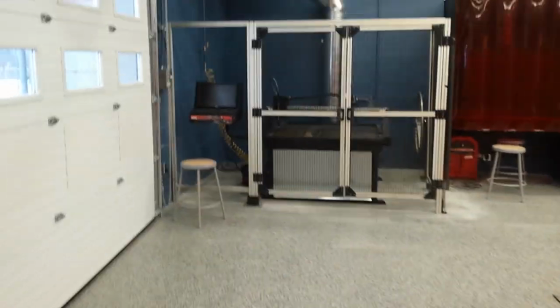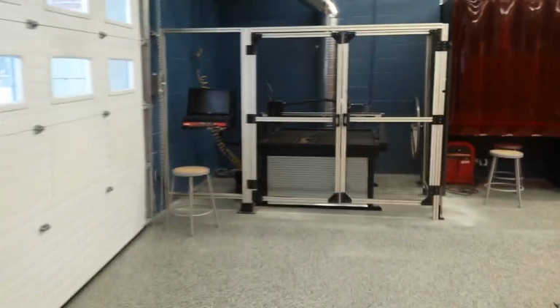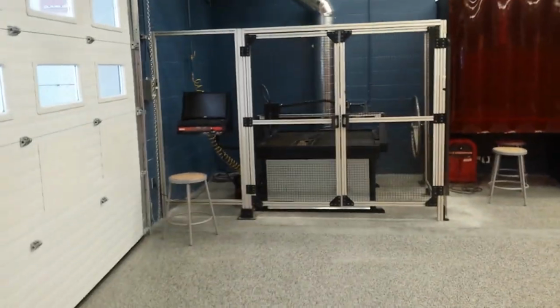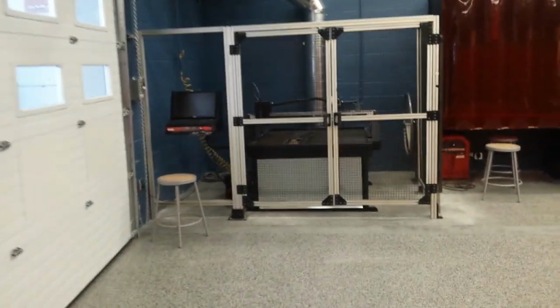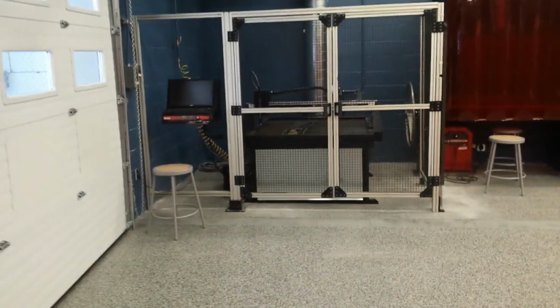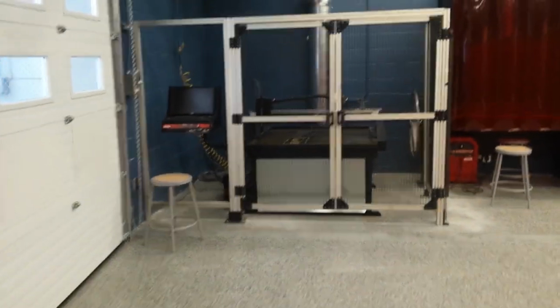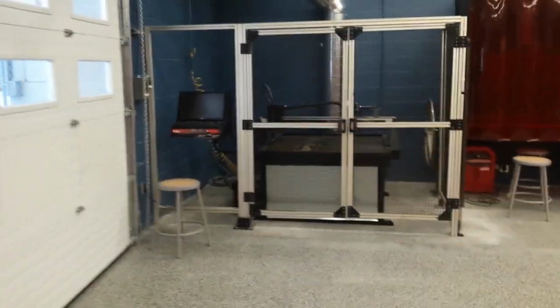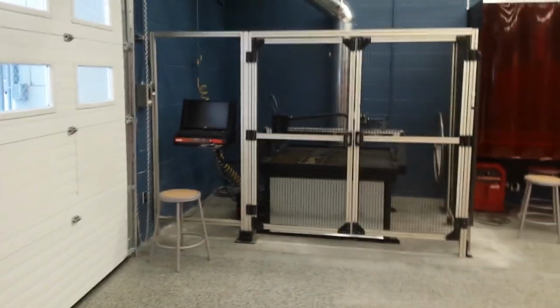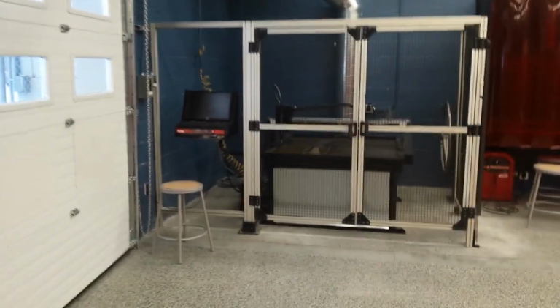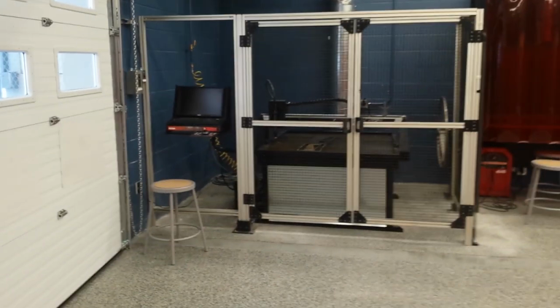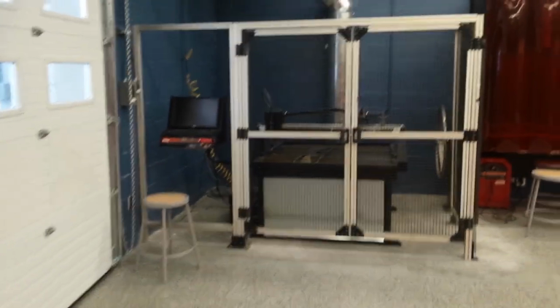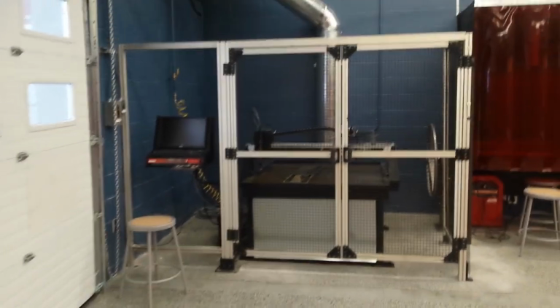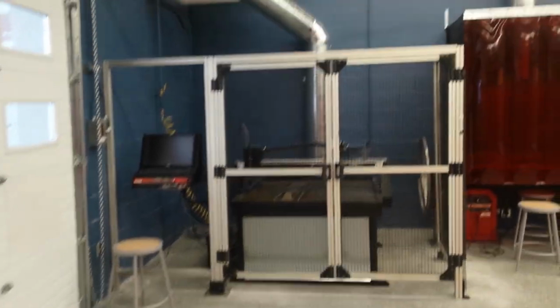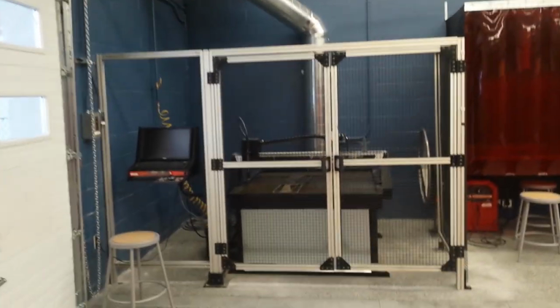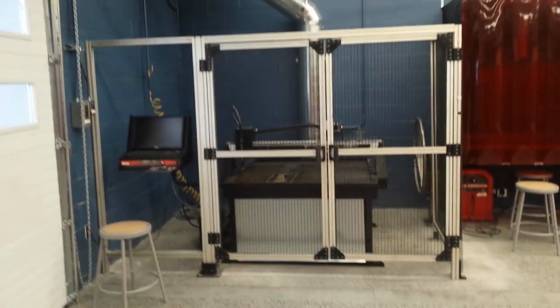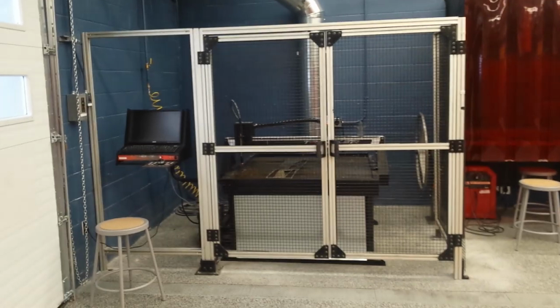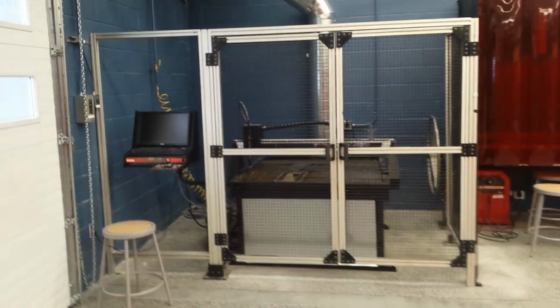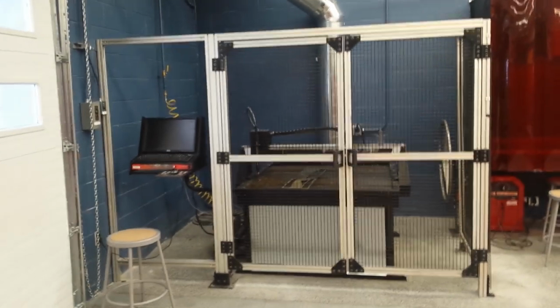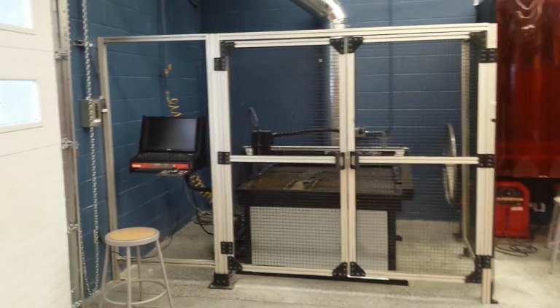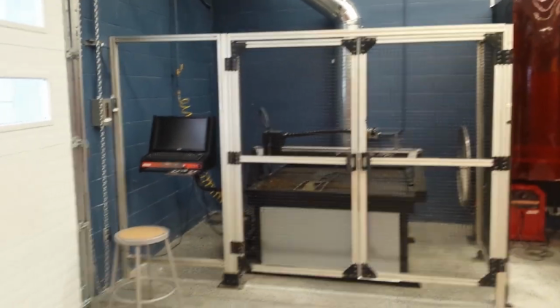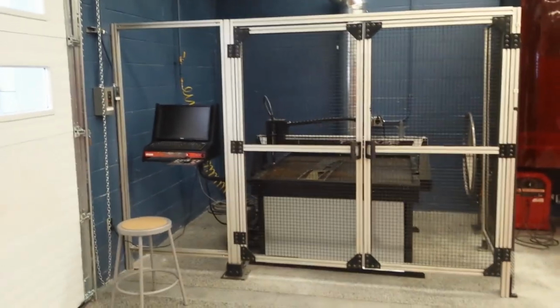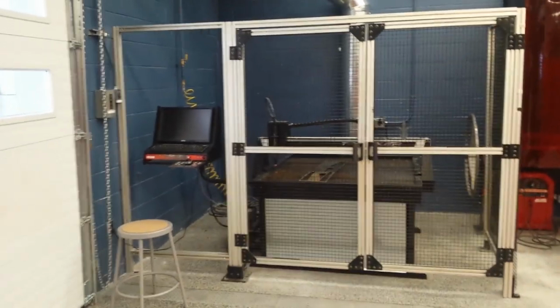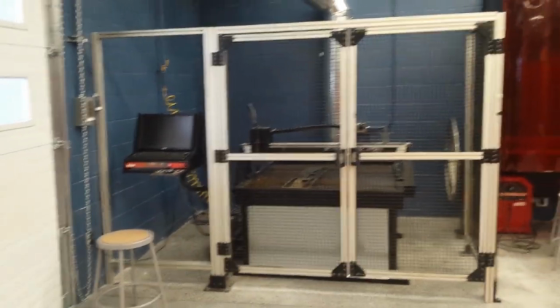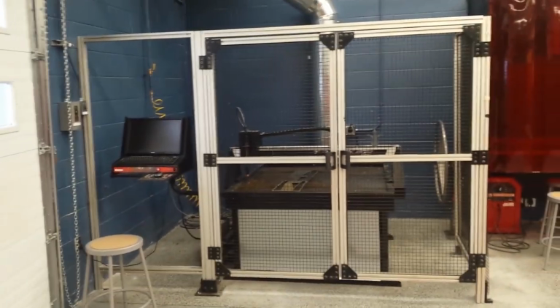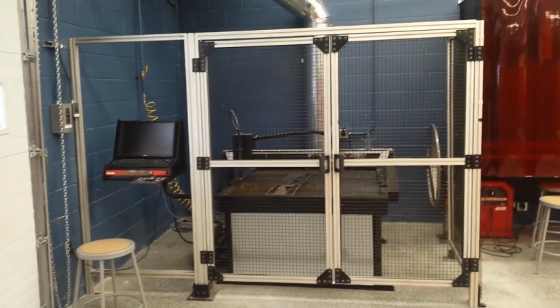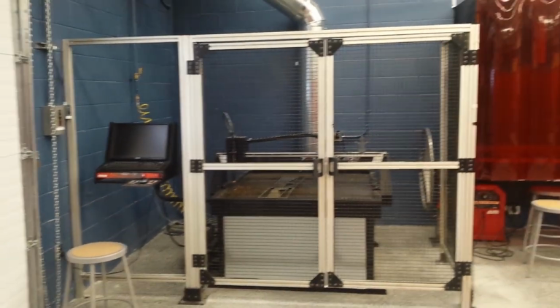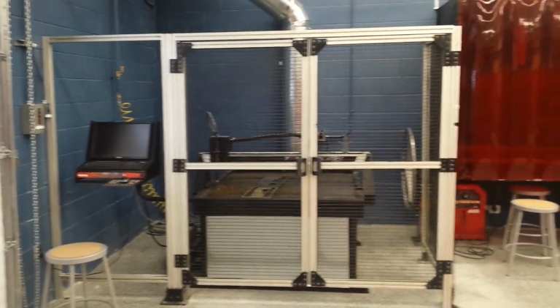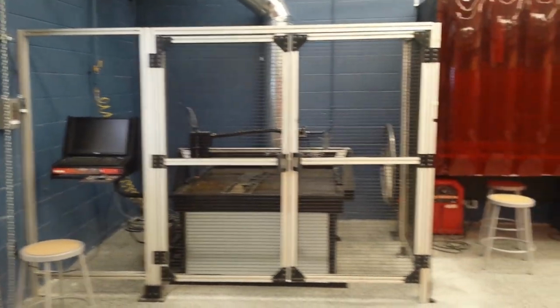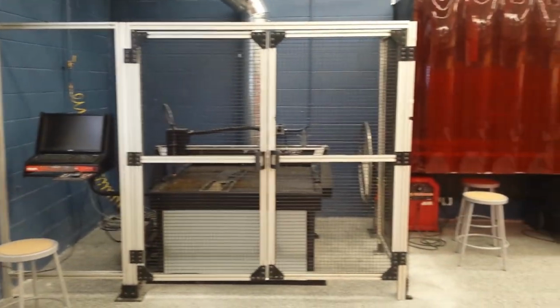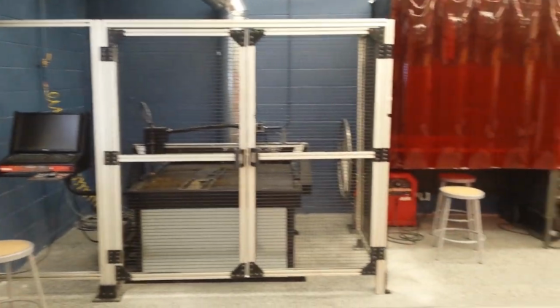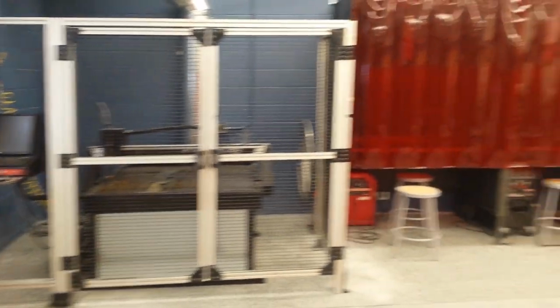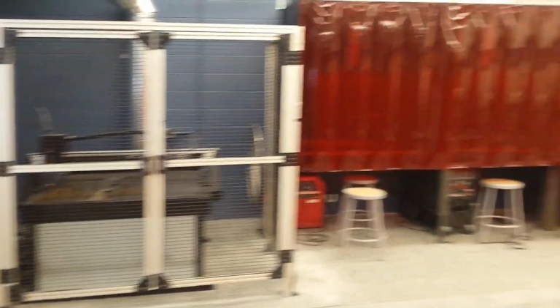Over here in the other bay, we've got our CNC plasma cutter — brand new, ready to go. We've already used it. It's lovely.